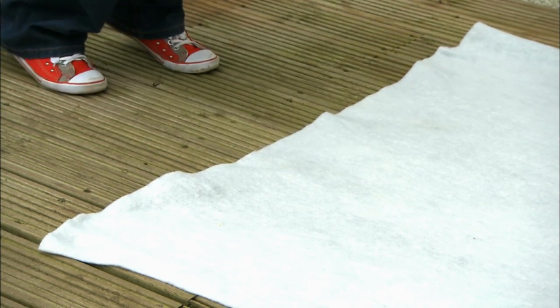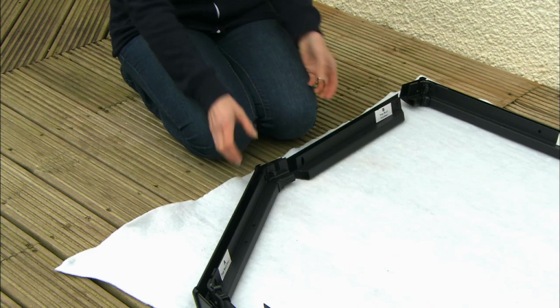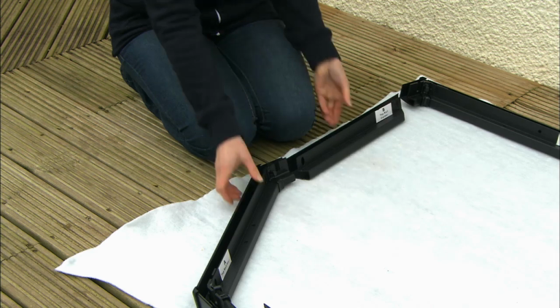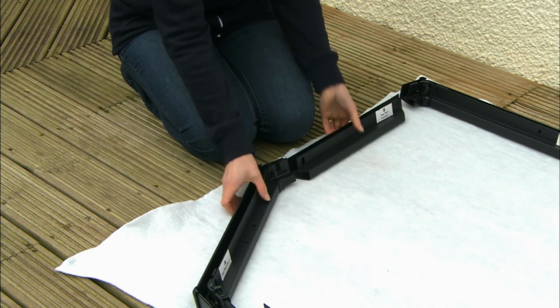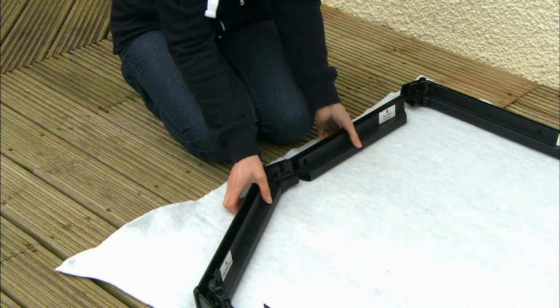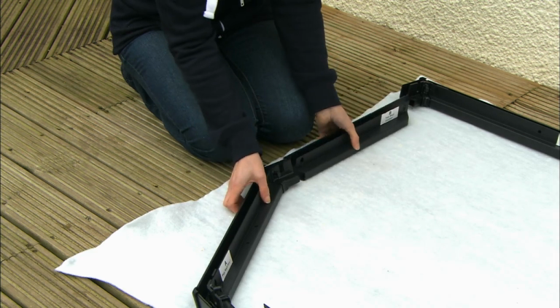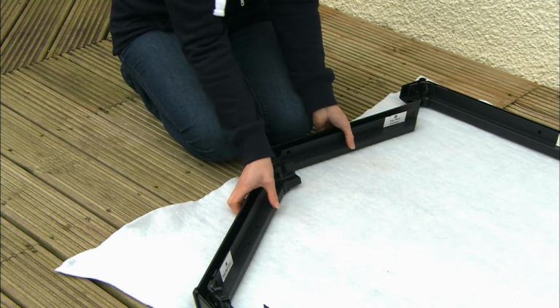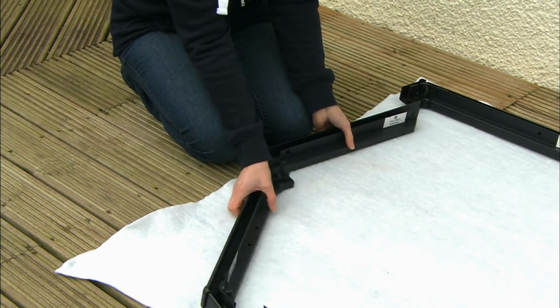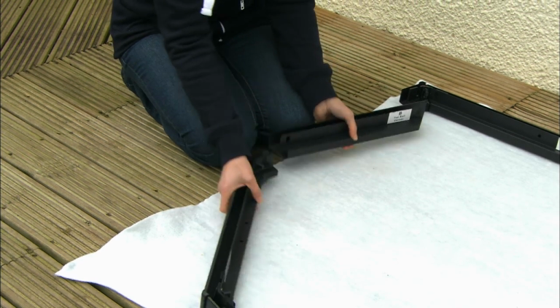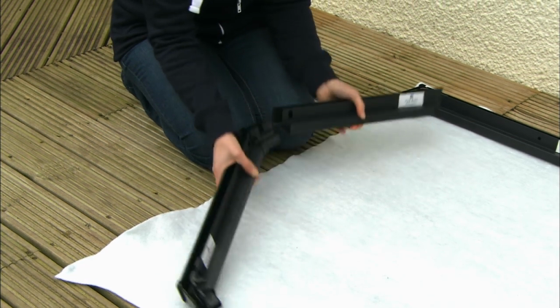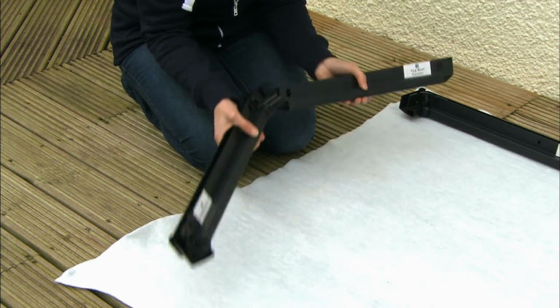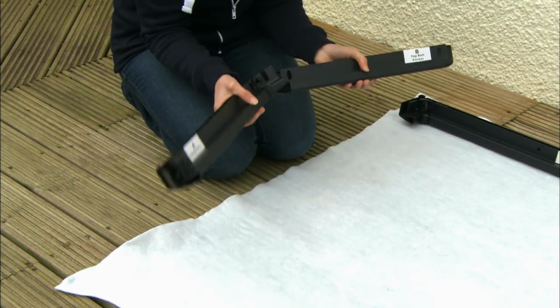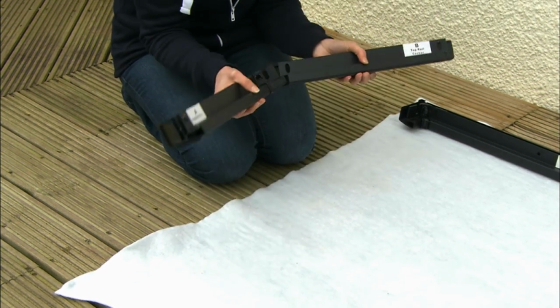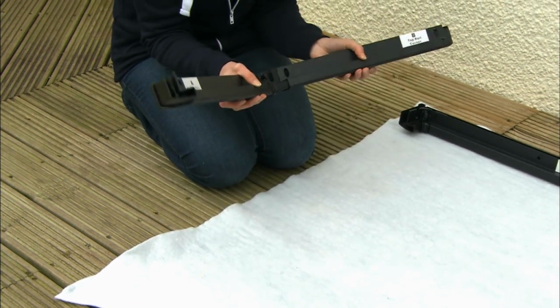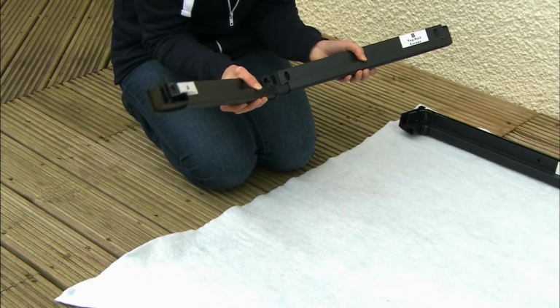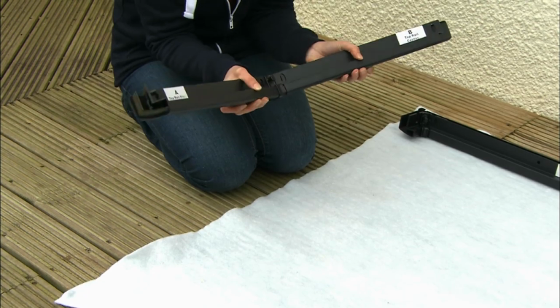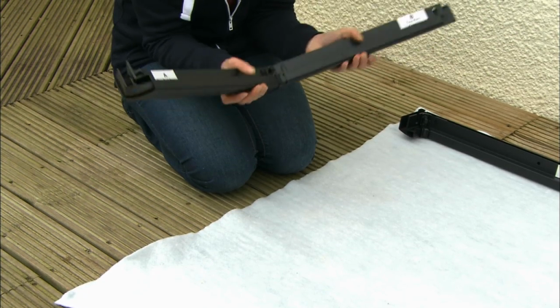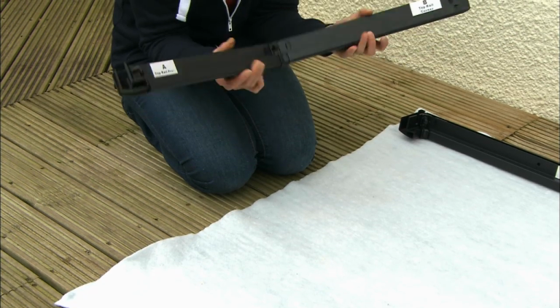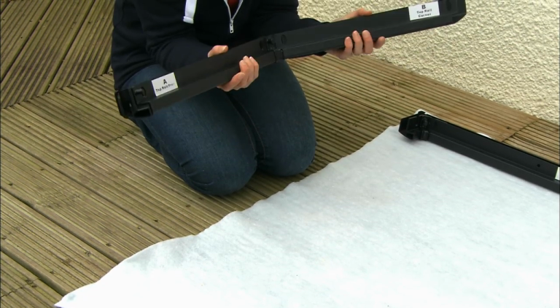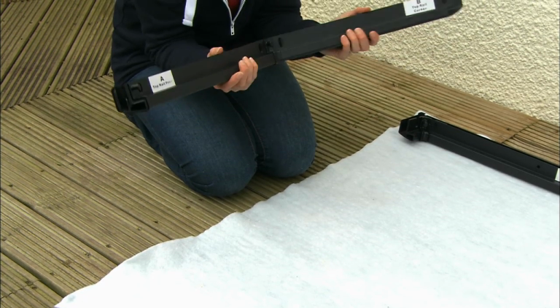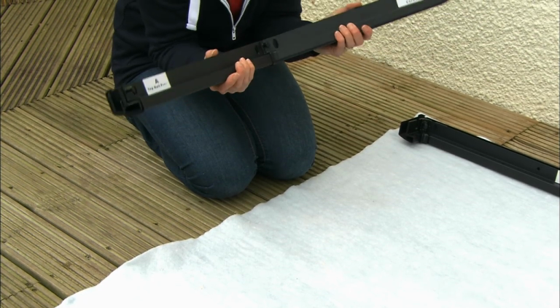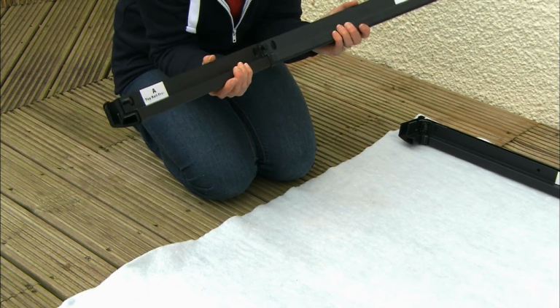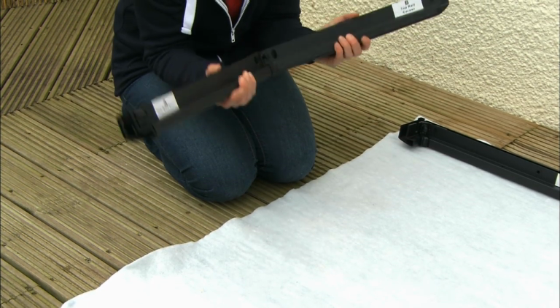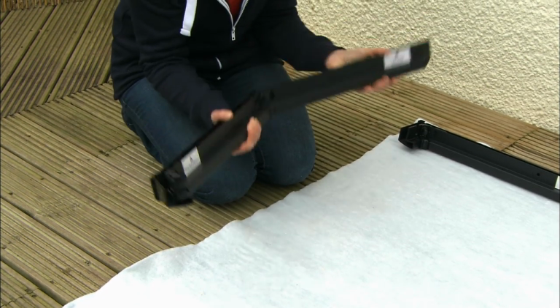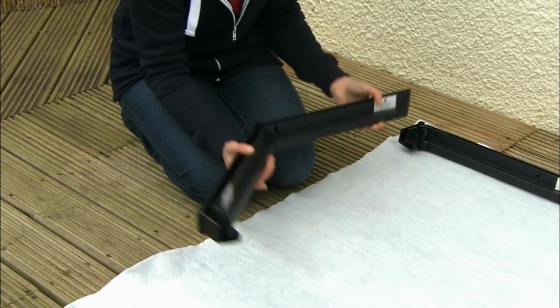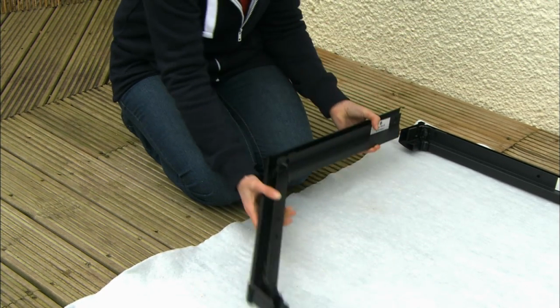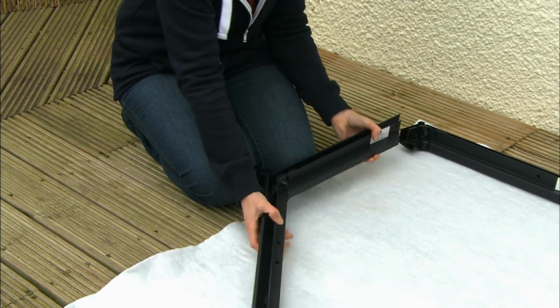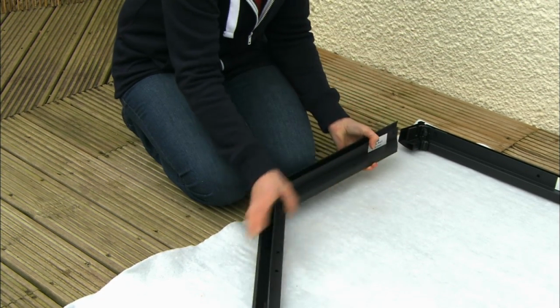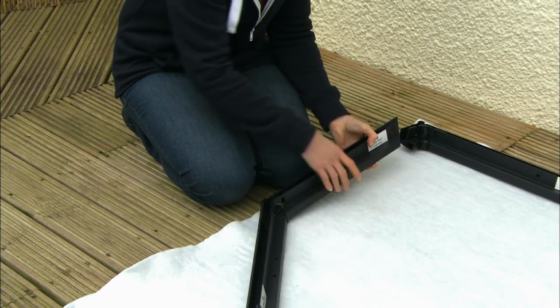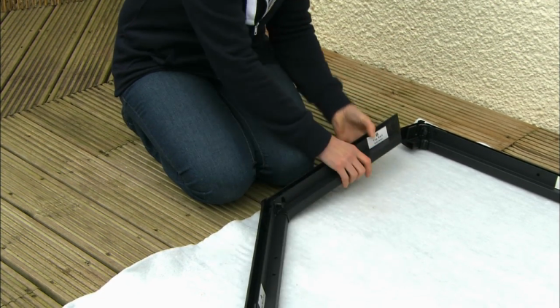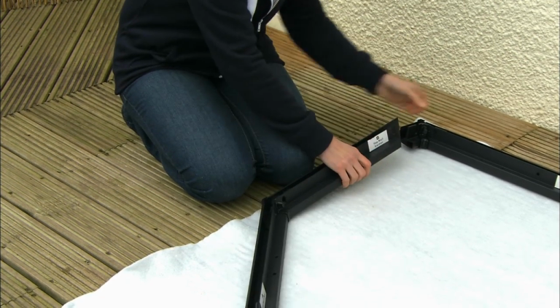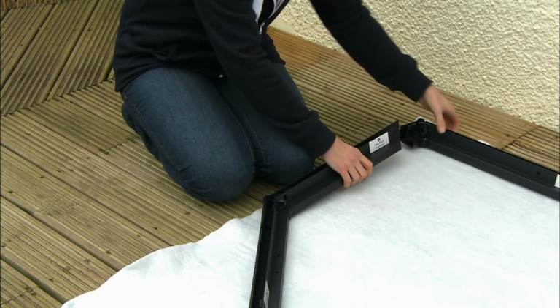From here on, you'll be building the main frame of your pond upside down and turning it over toward the end.